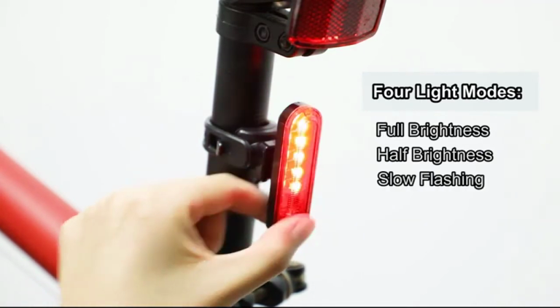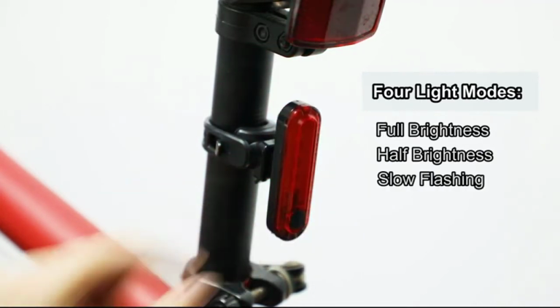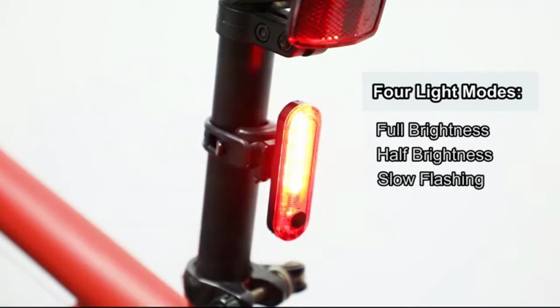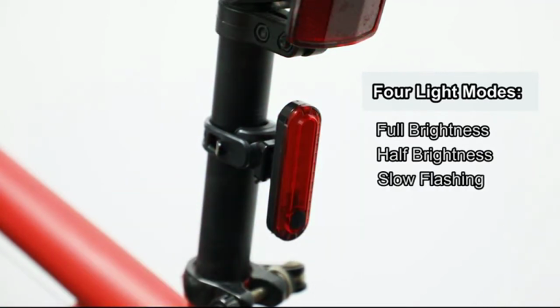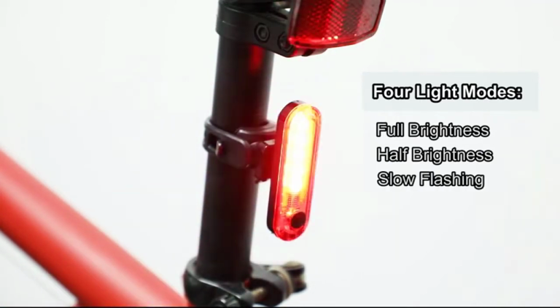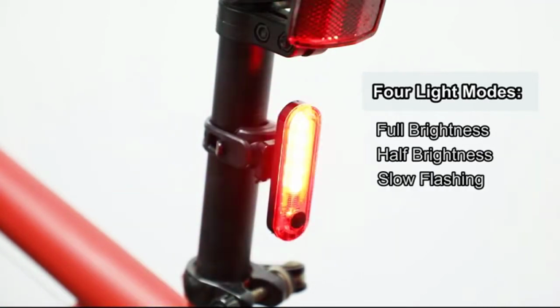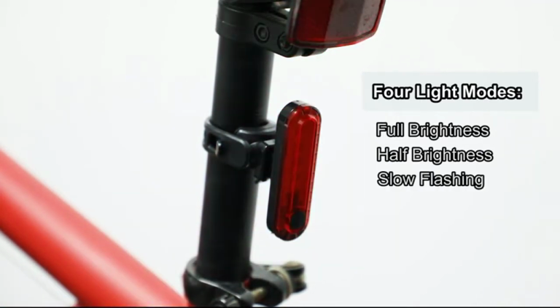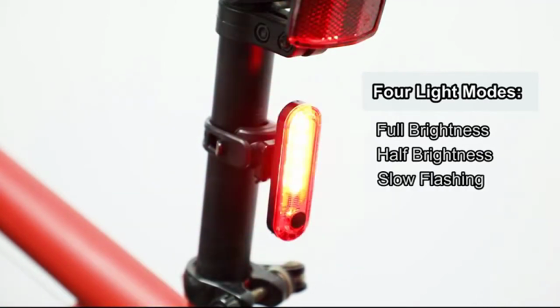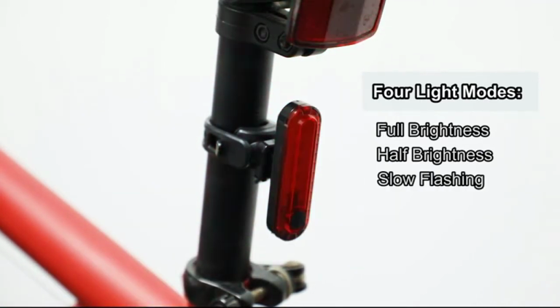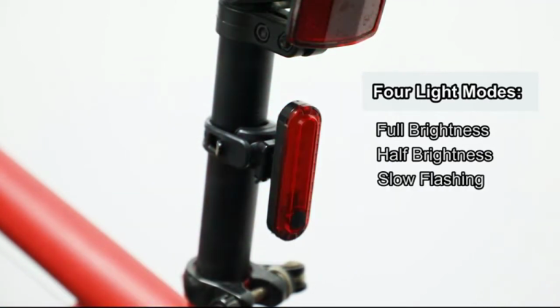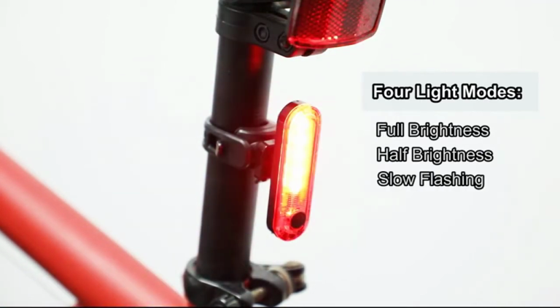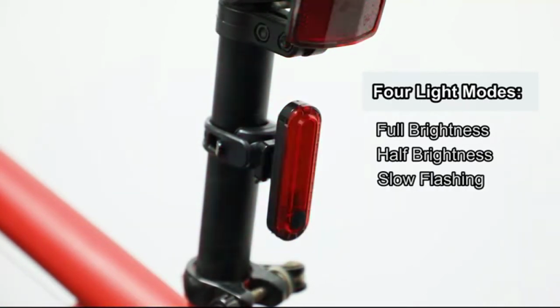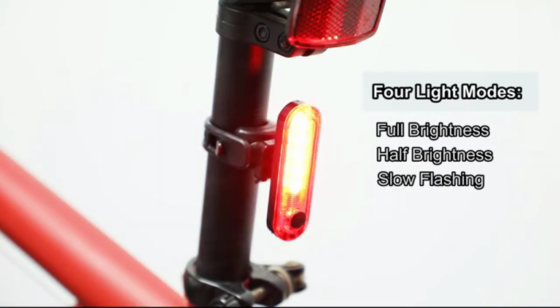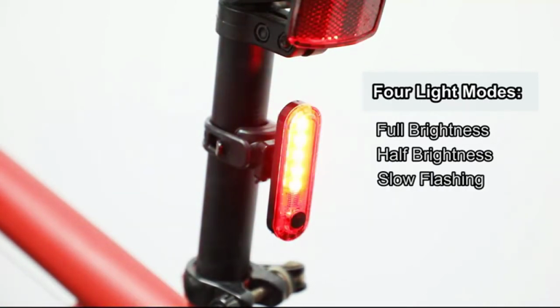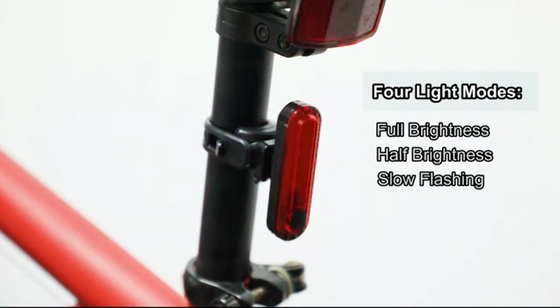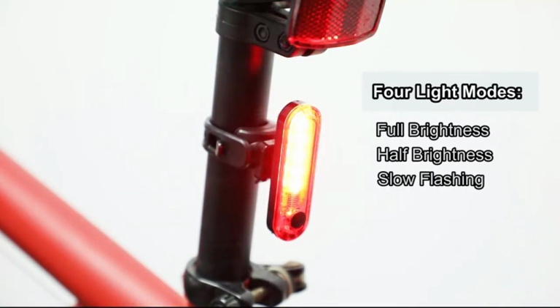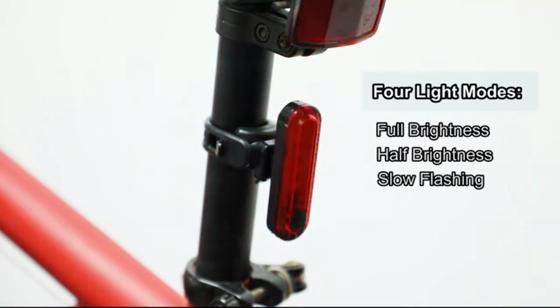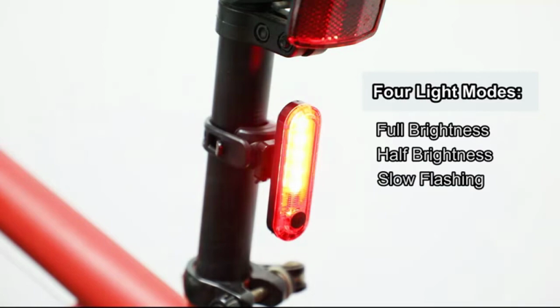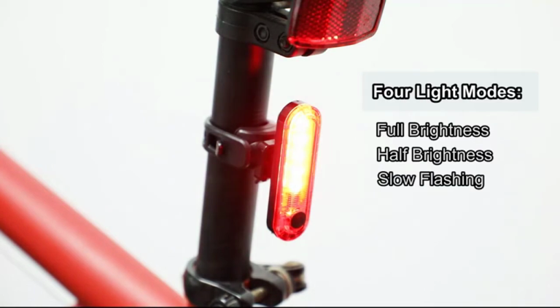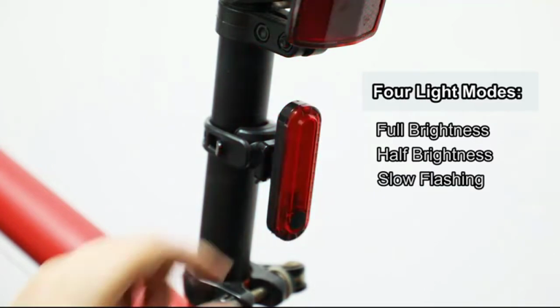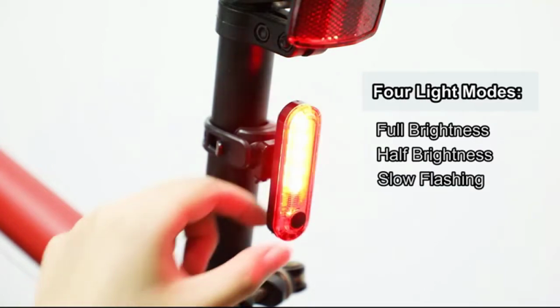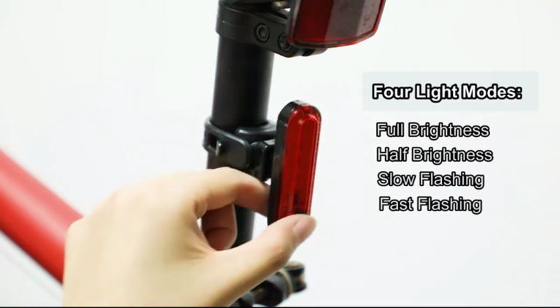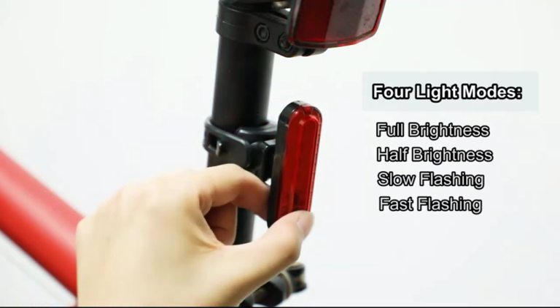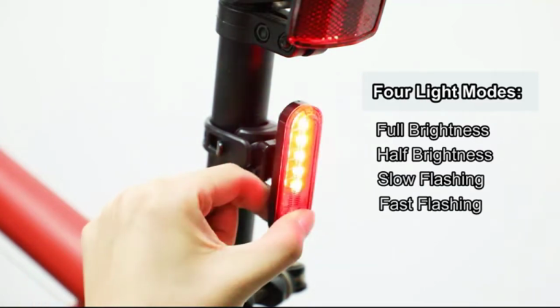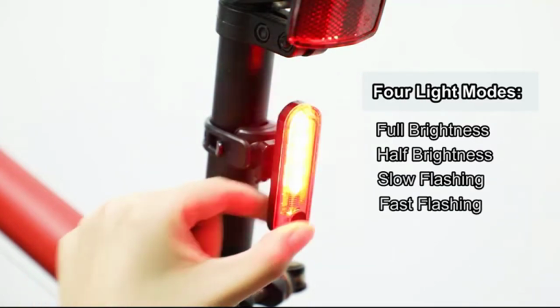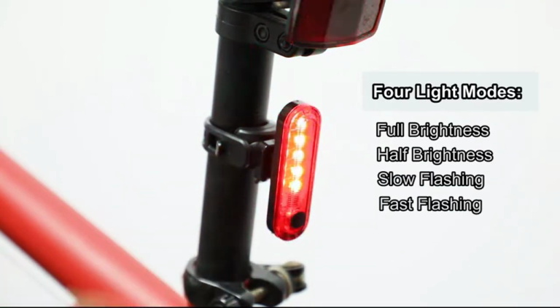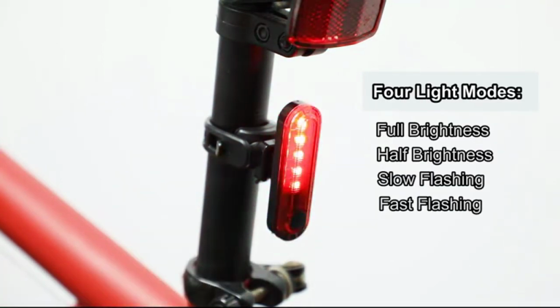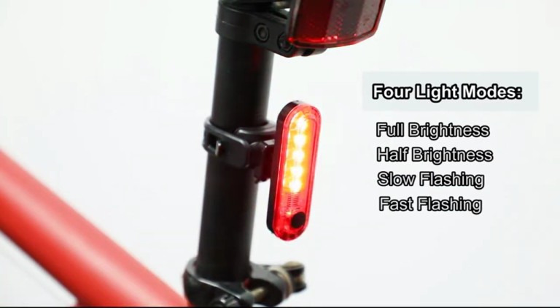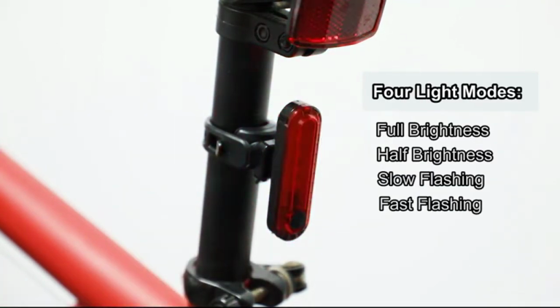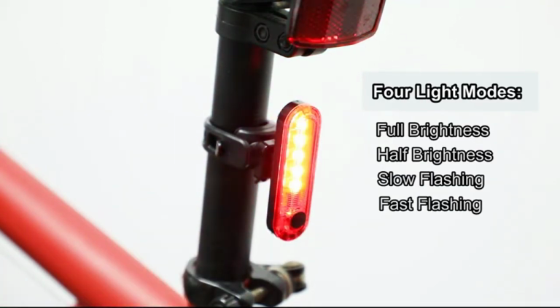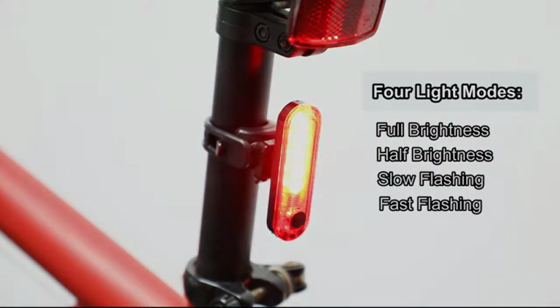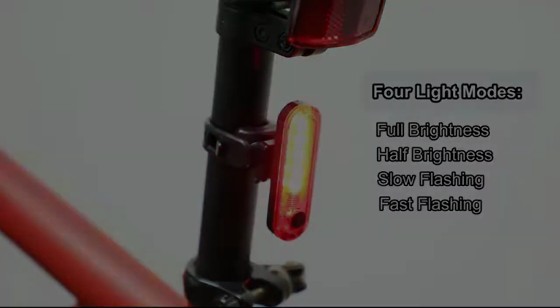Its super bright LED light is visible from blocks away and can be used as a regular bike light or taillight.